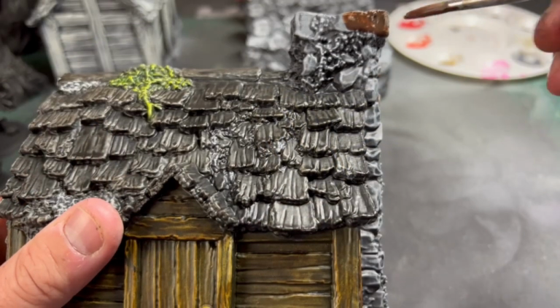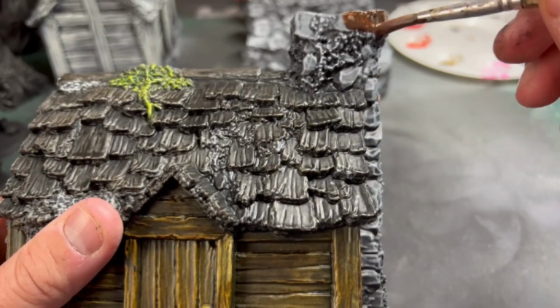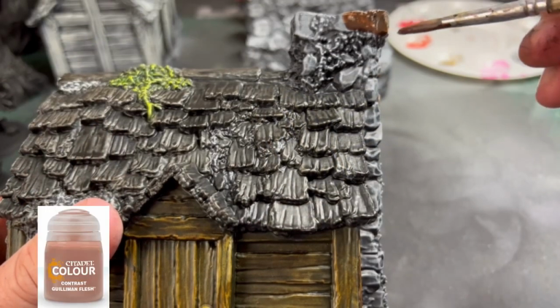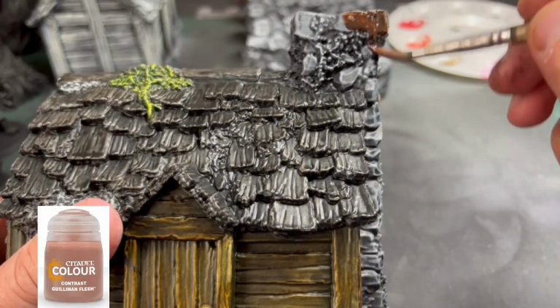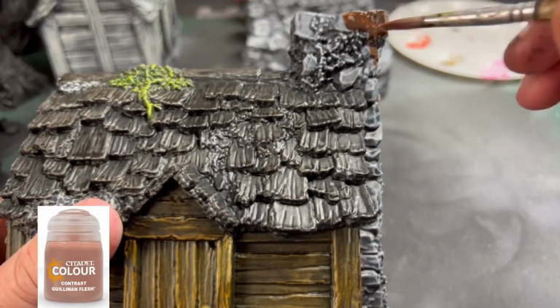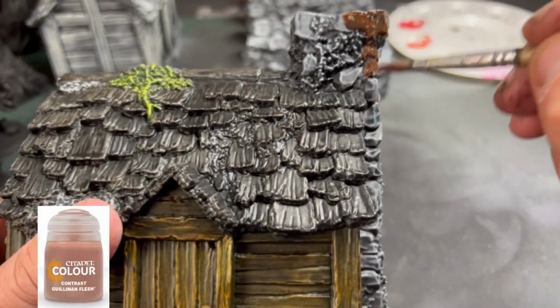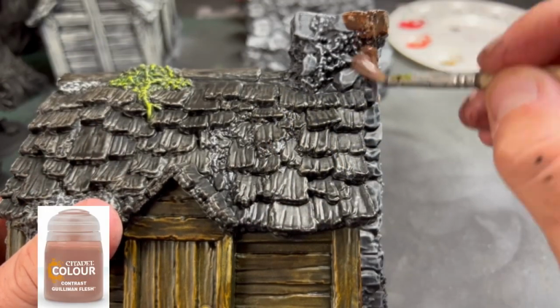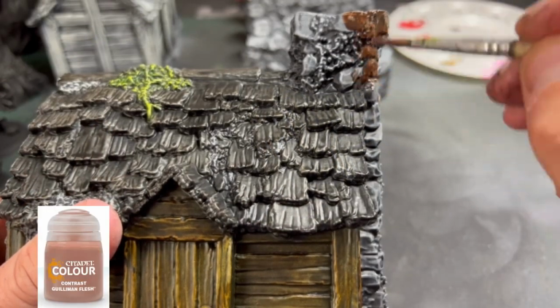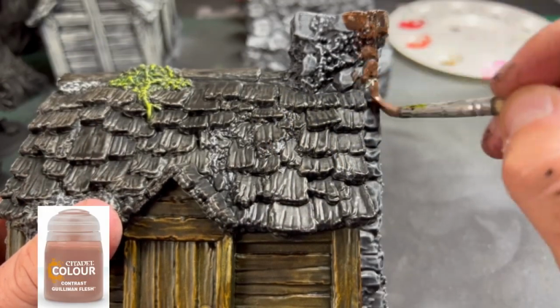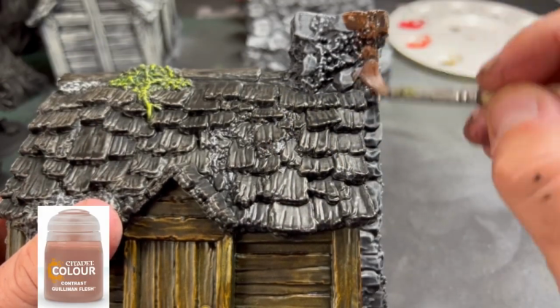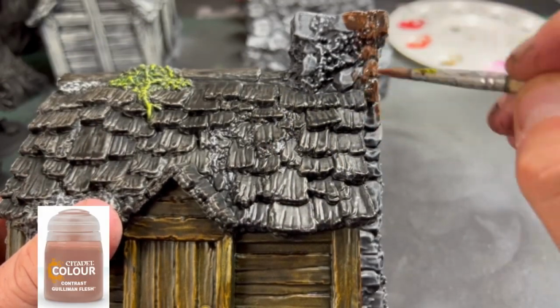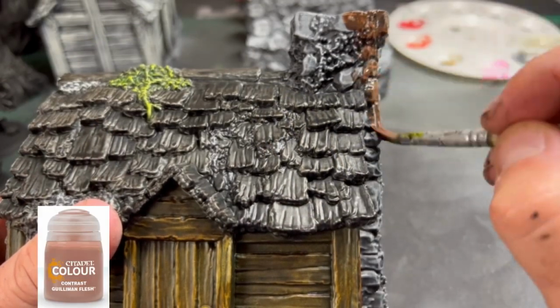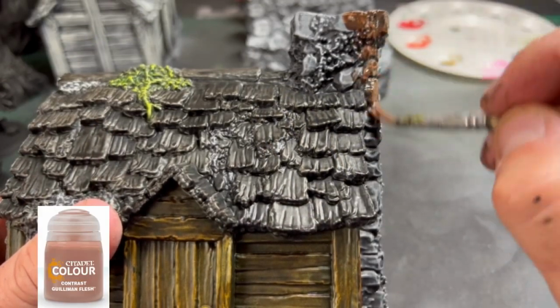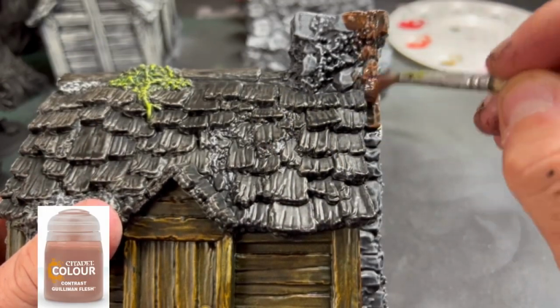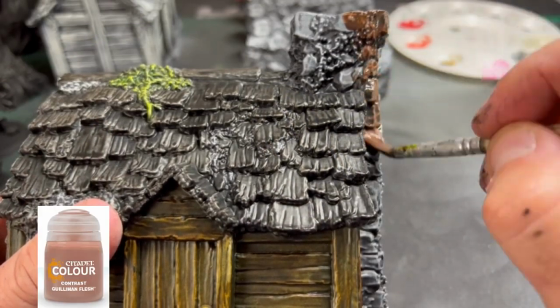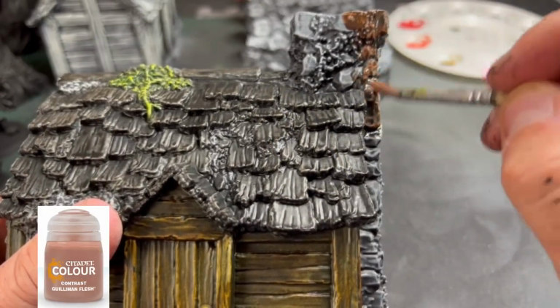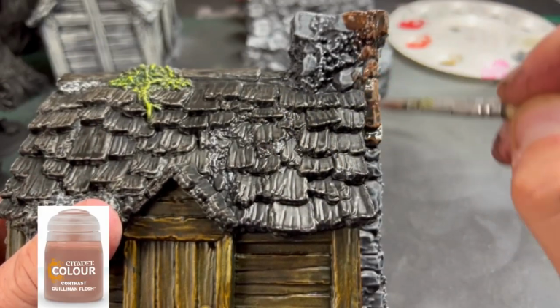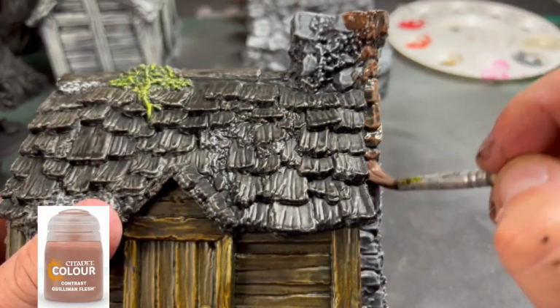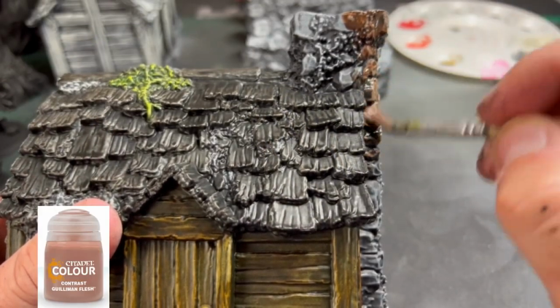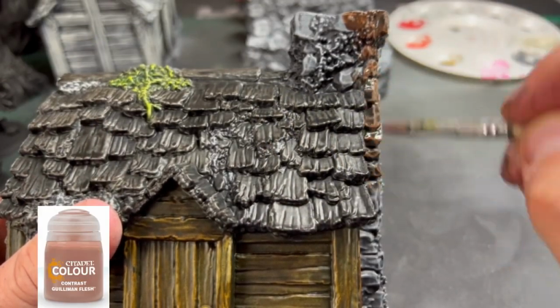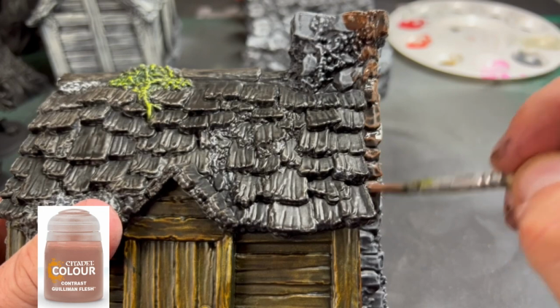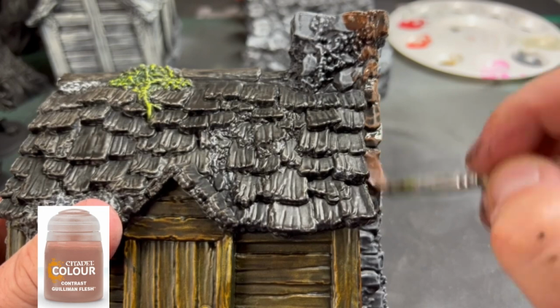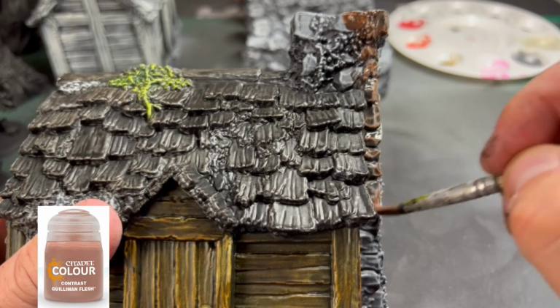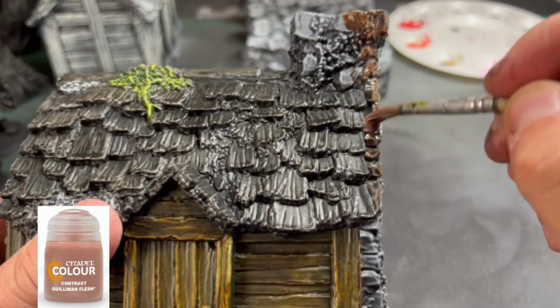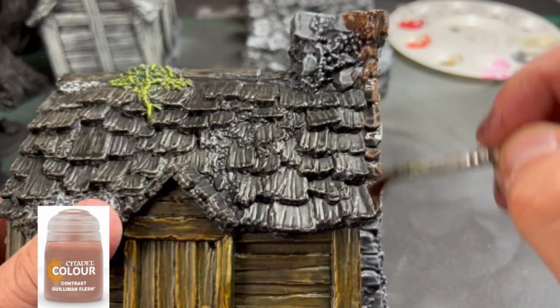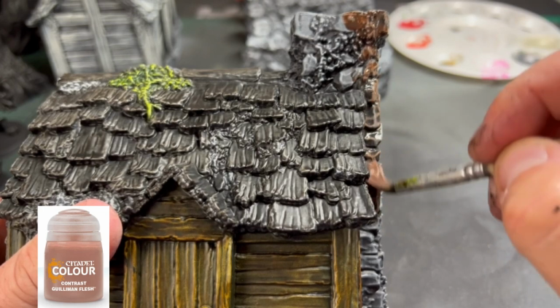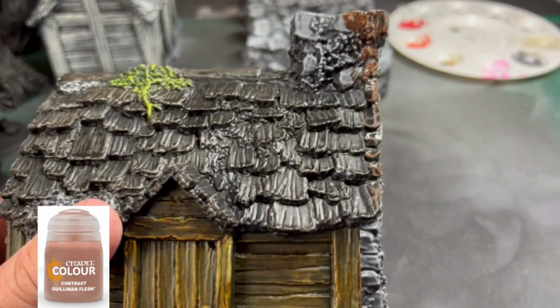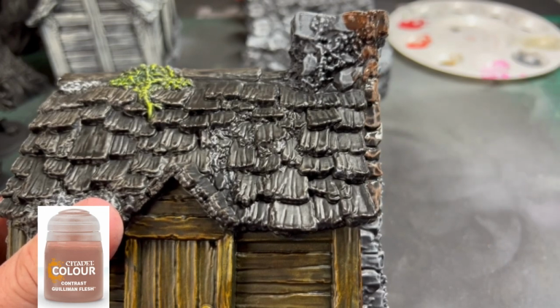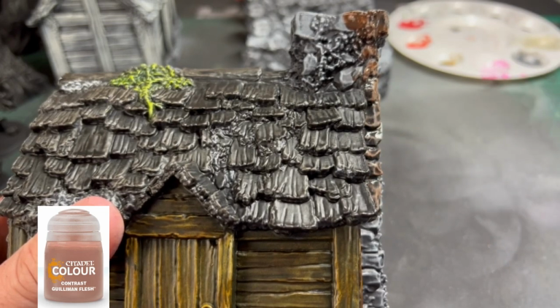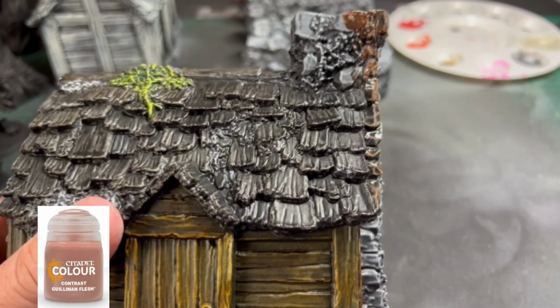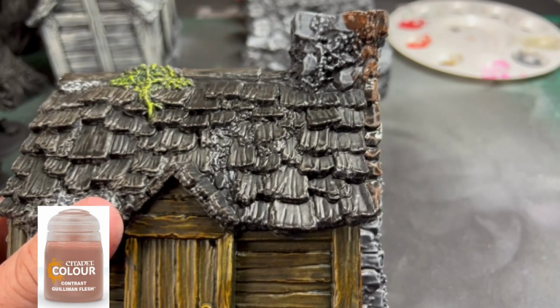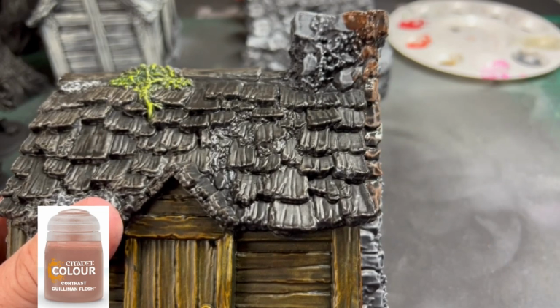For our chimney, we're going to use our basic reddish-type color, and we're going to use some Guilliman Flesh.